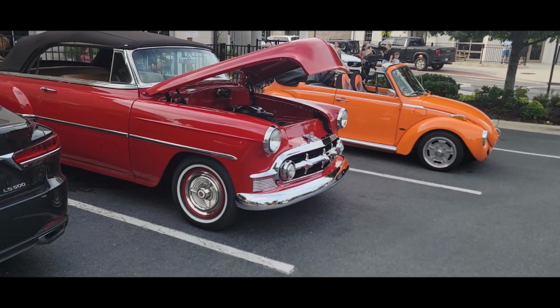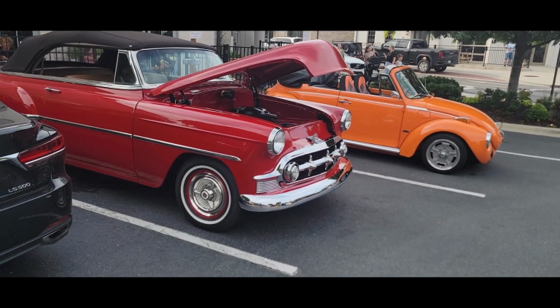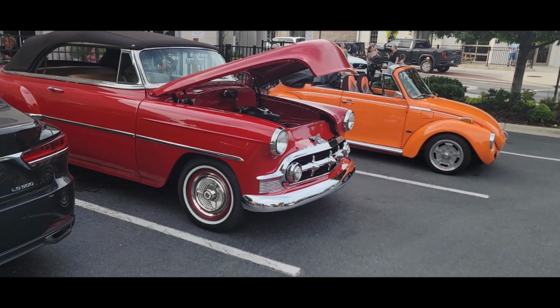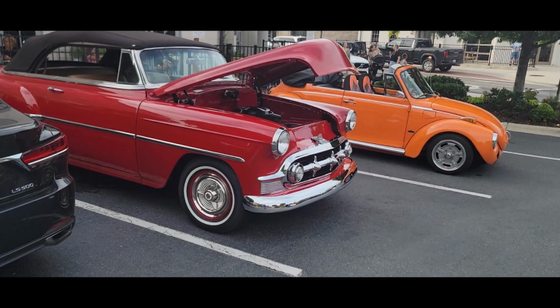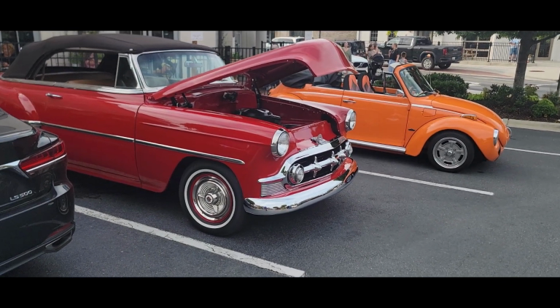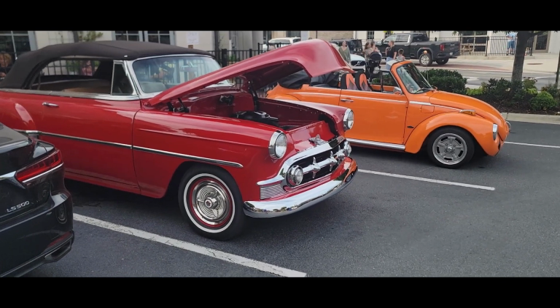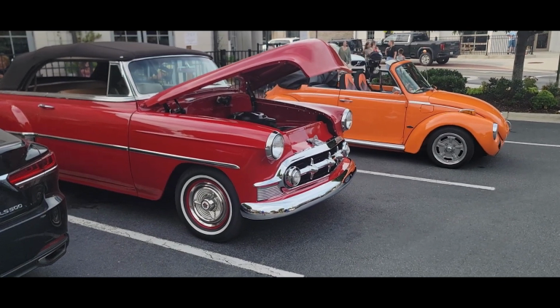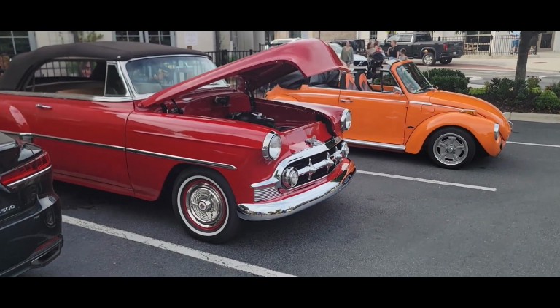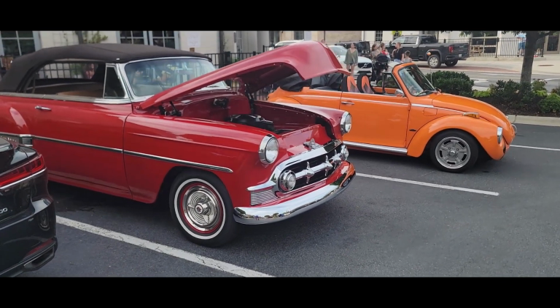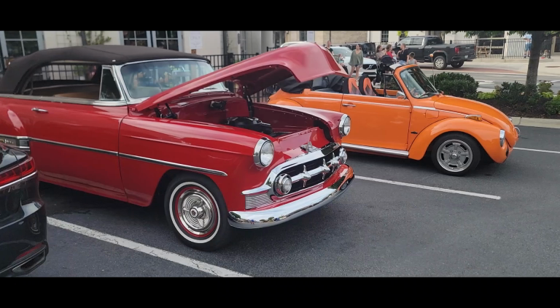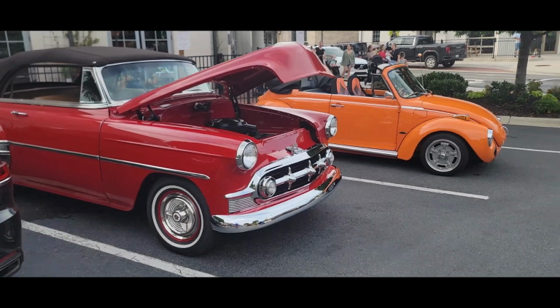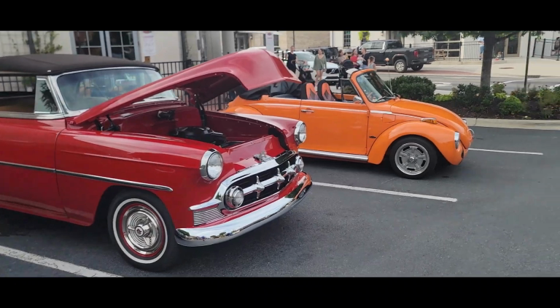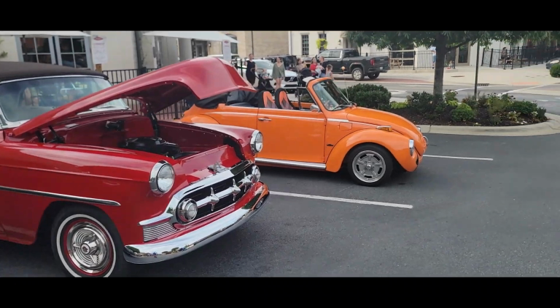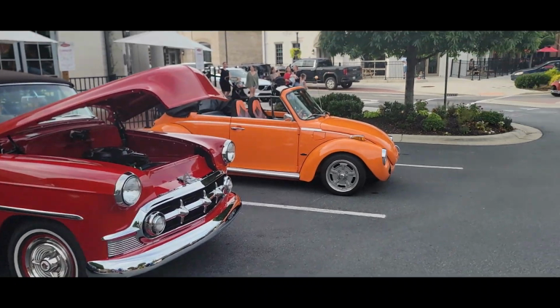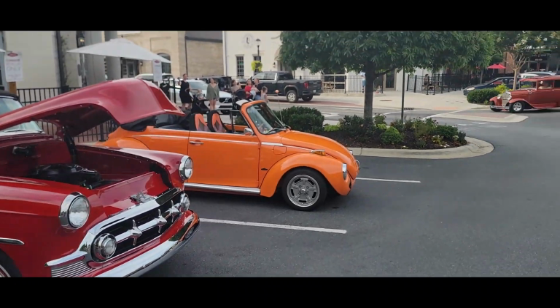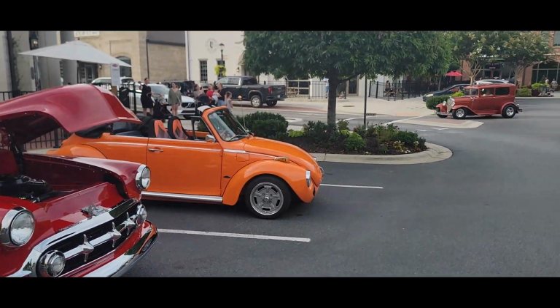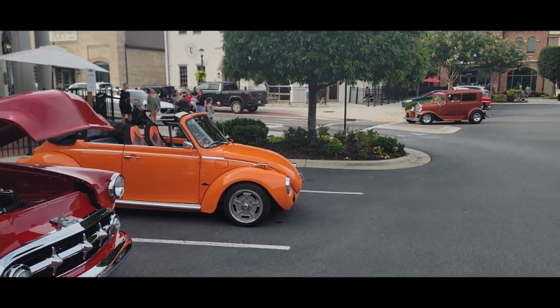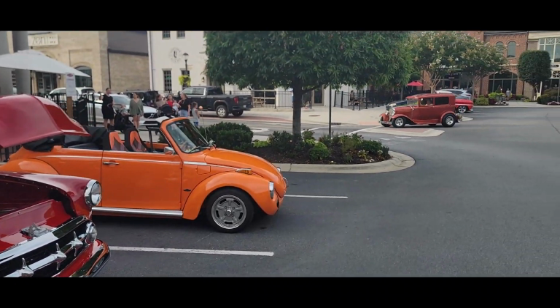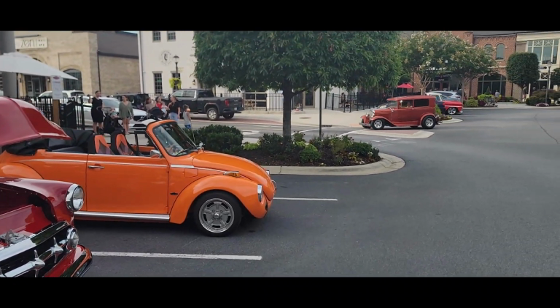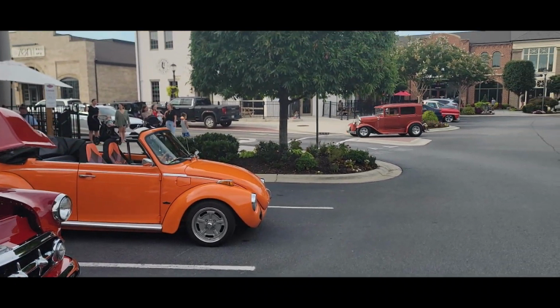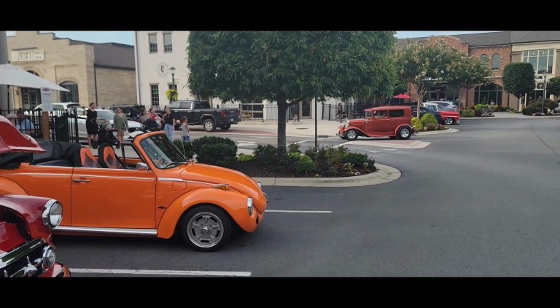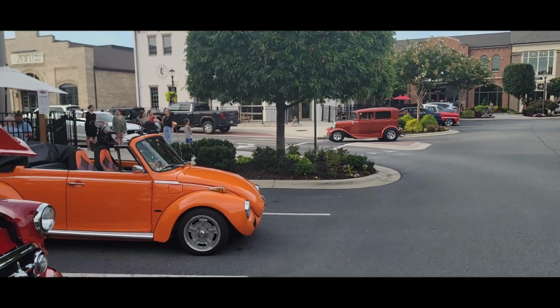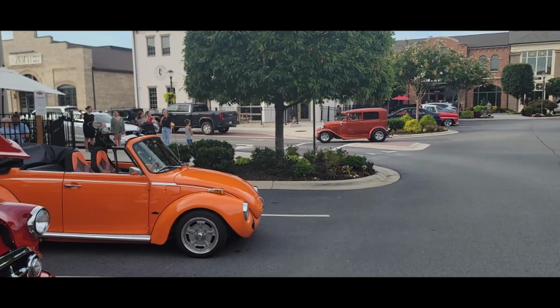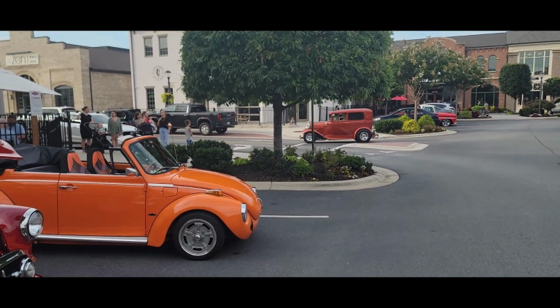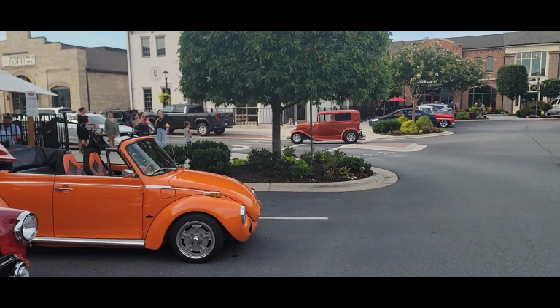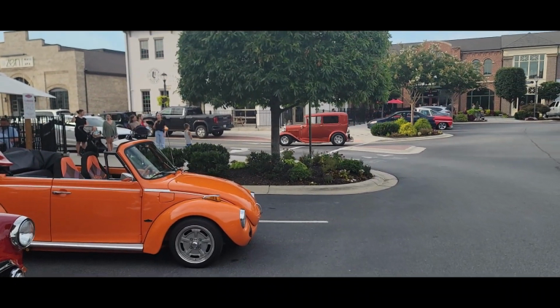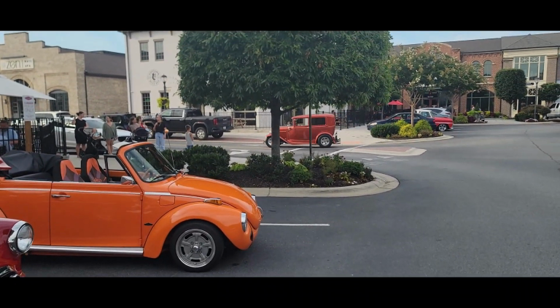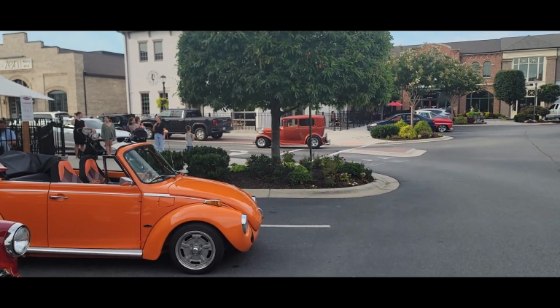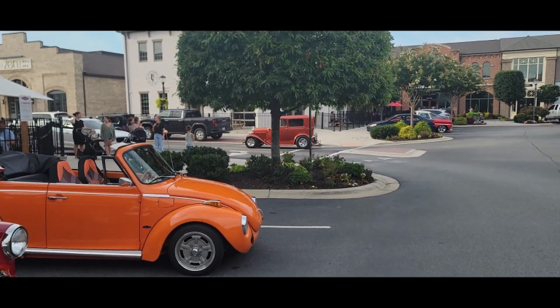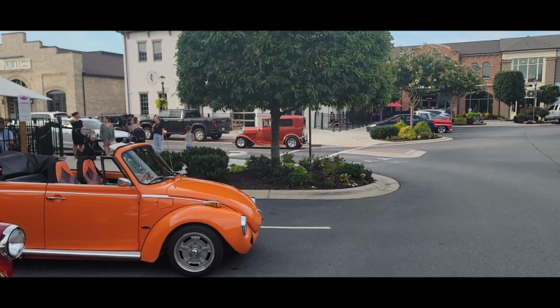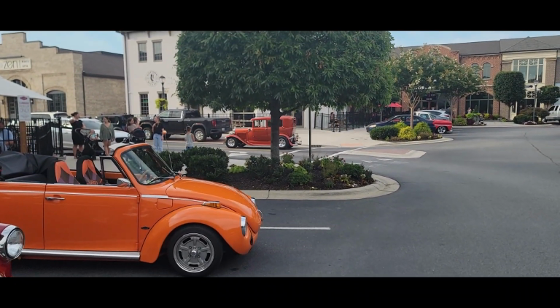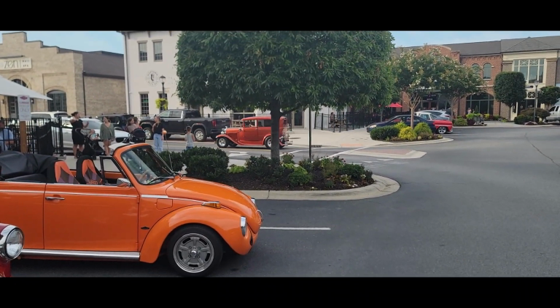Today's video, we're at Cambridge Square for a Monday night cruise-in.